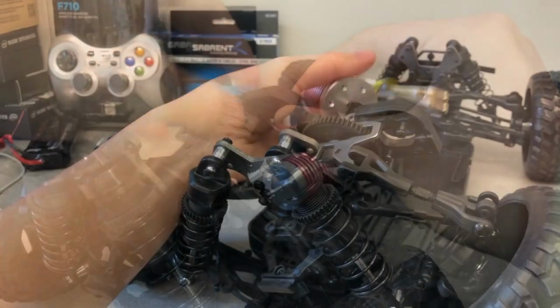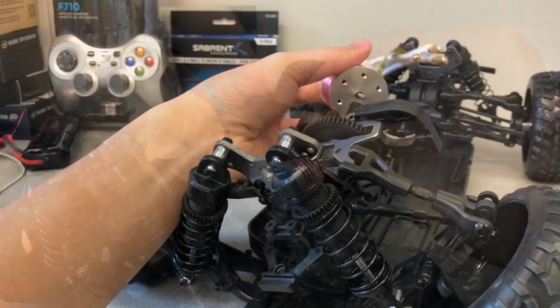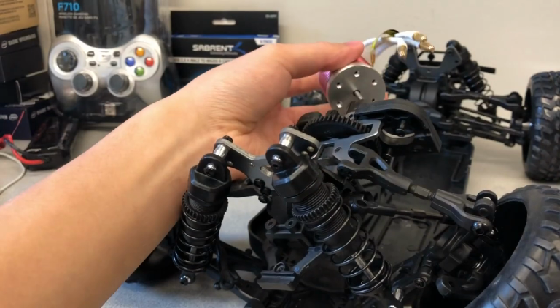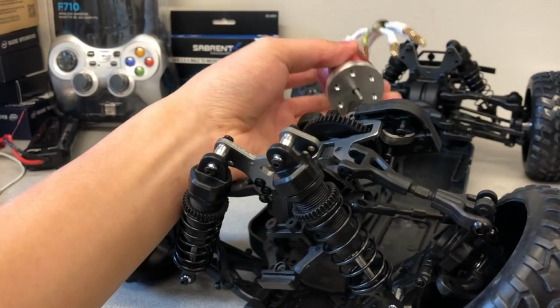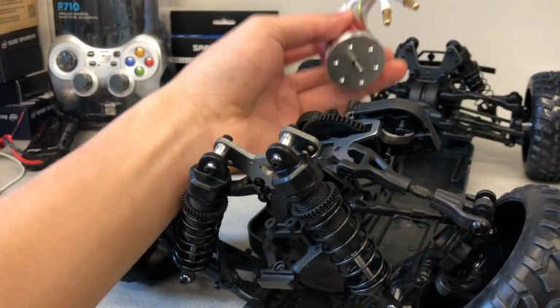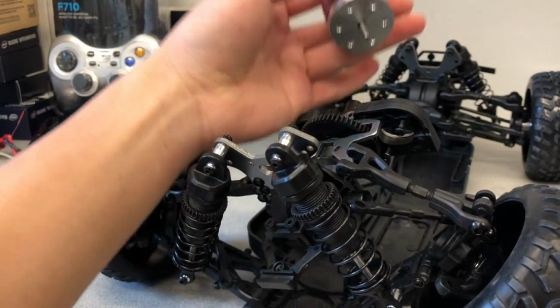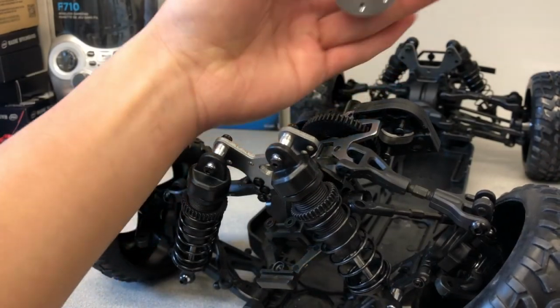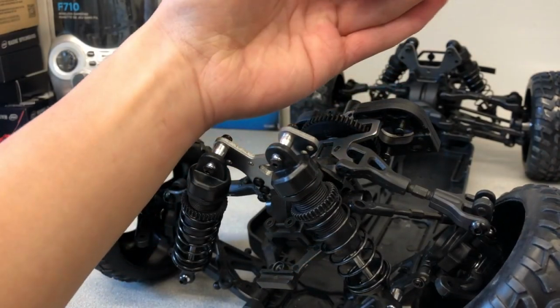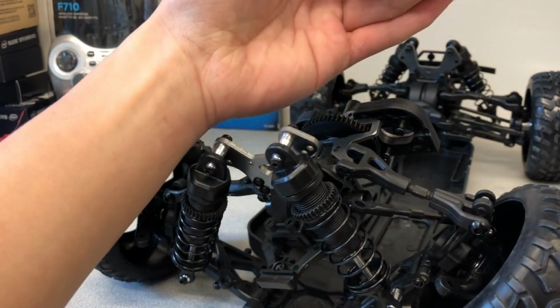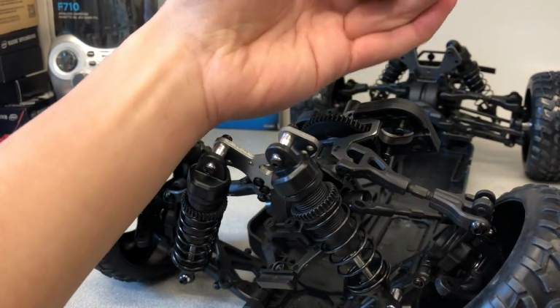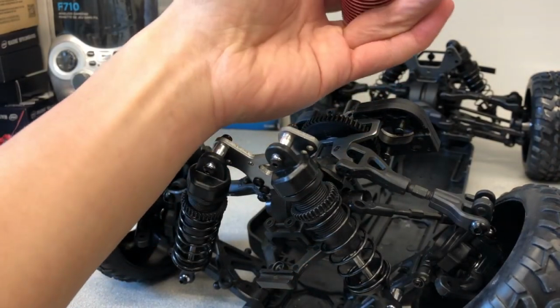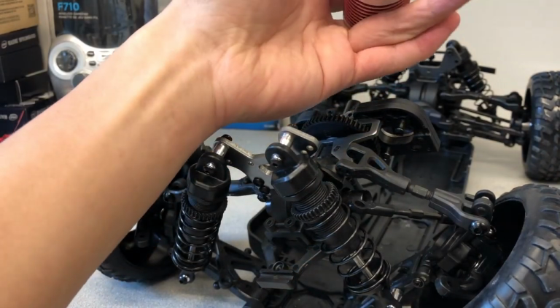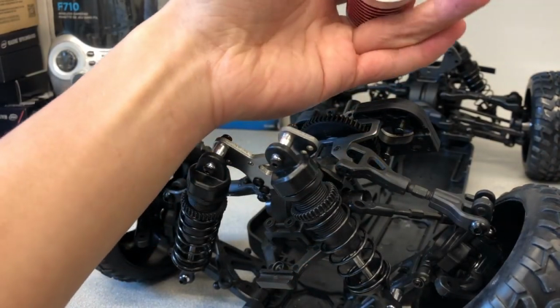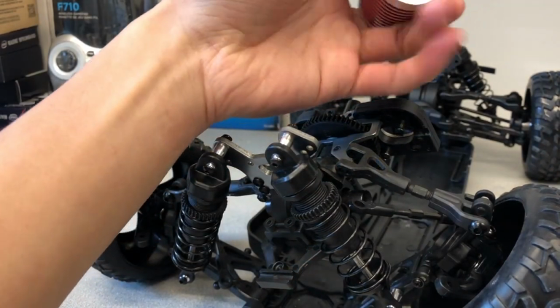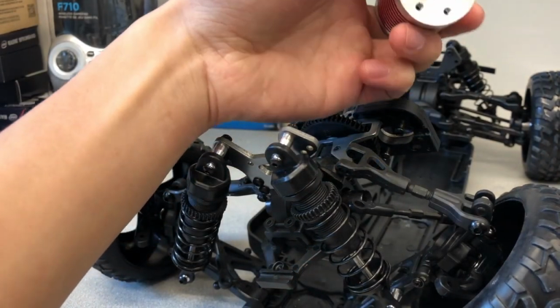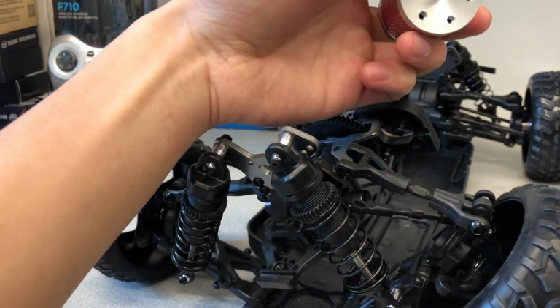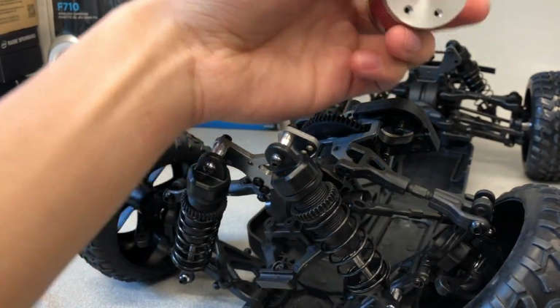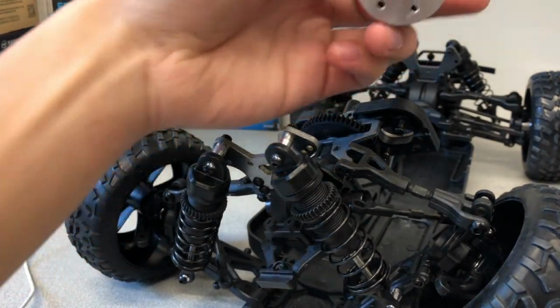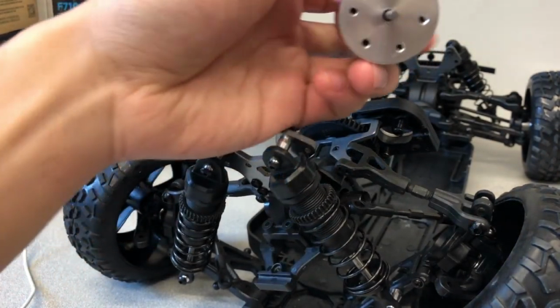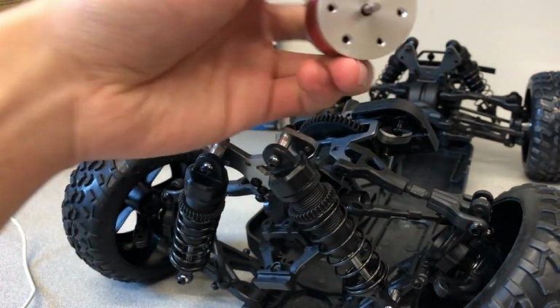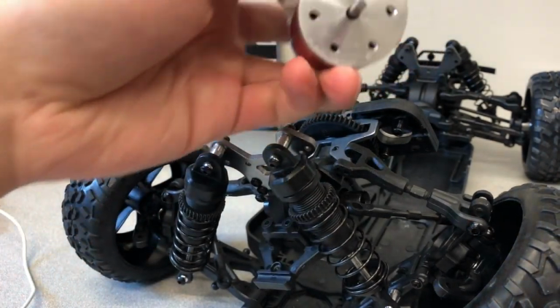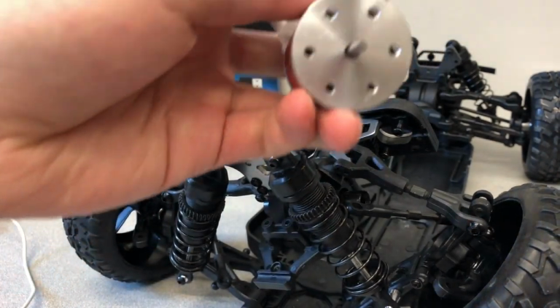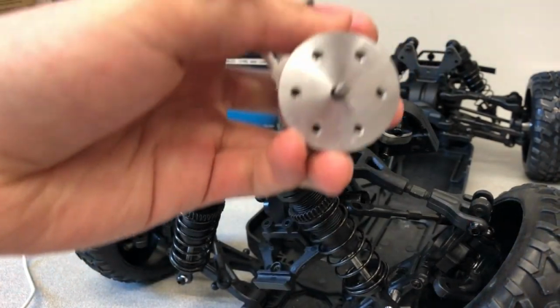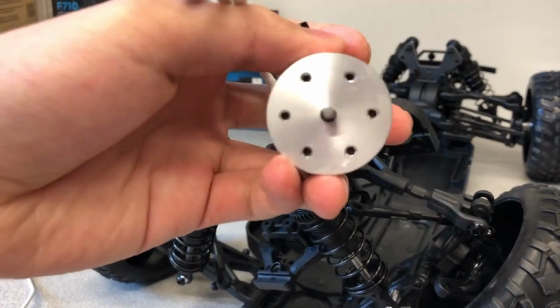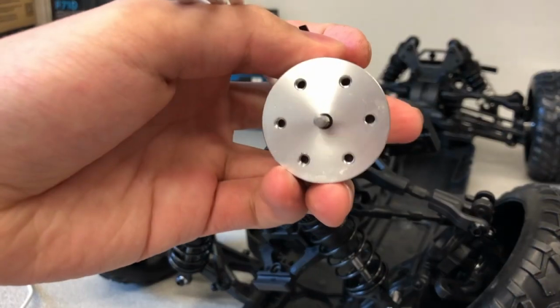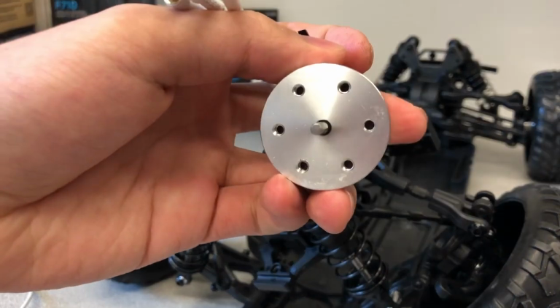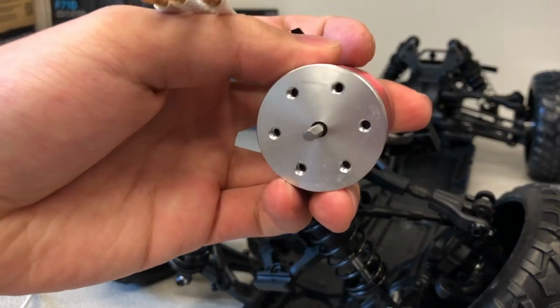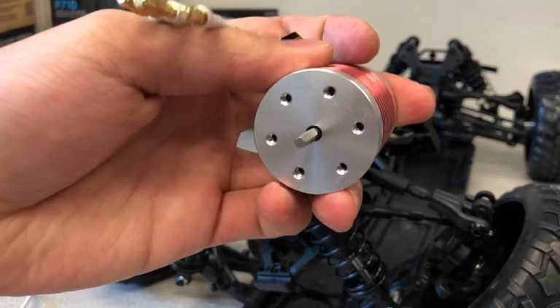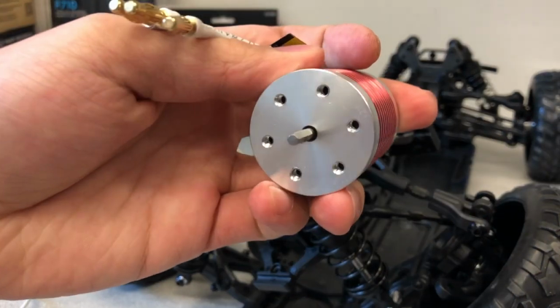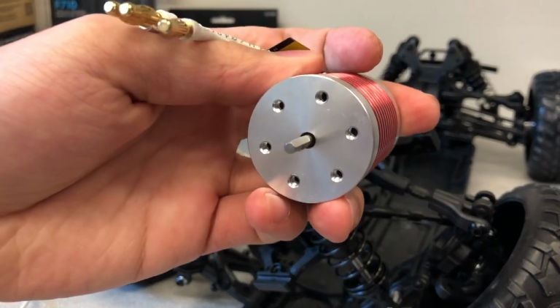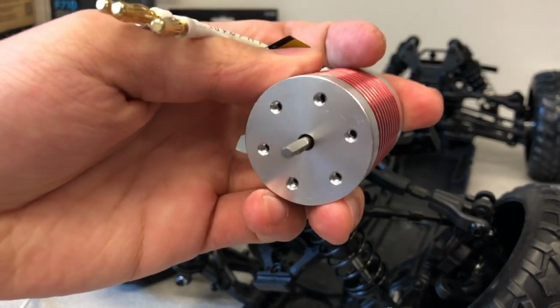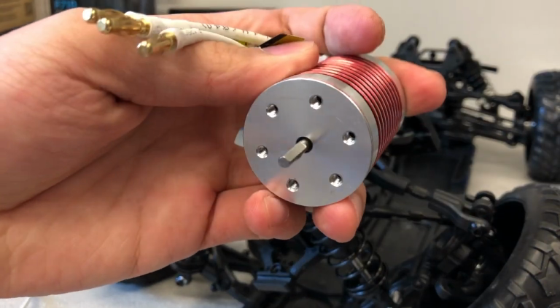Fix the screw into the motor mount. Note that the motor shaft is not entirely round — there is a flat edge.